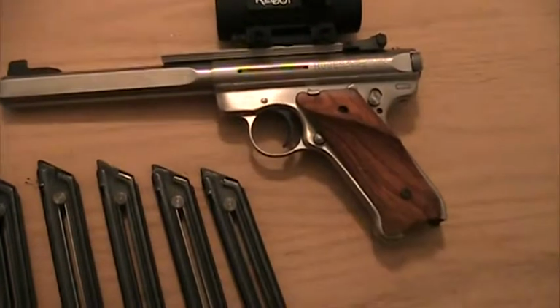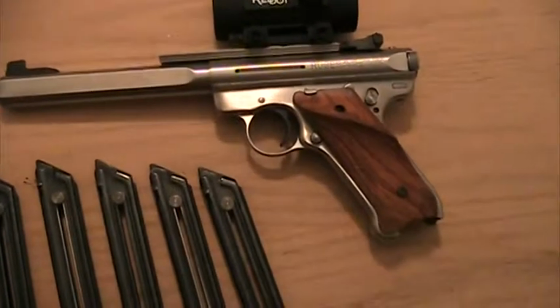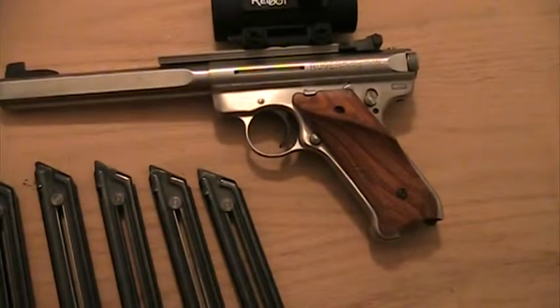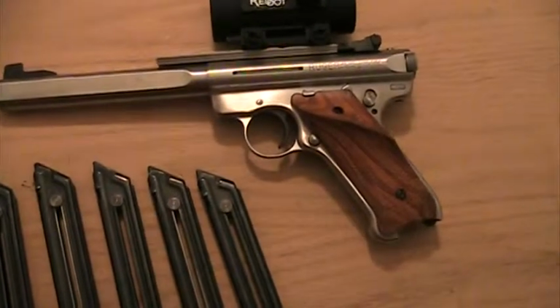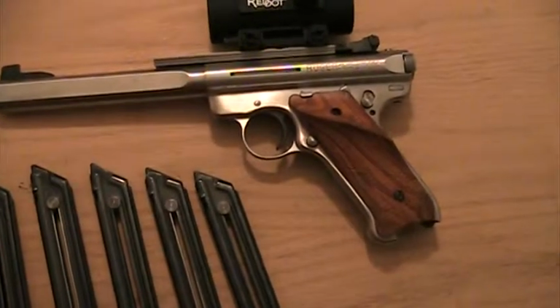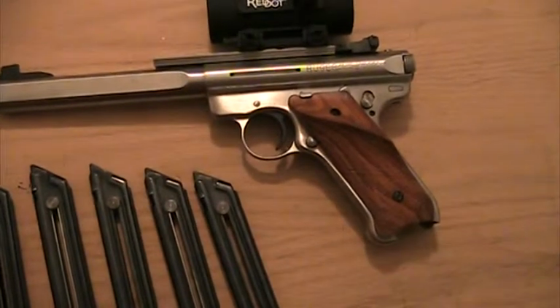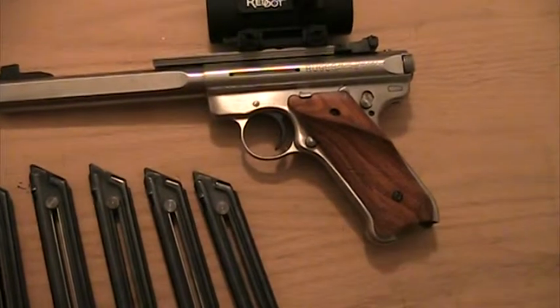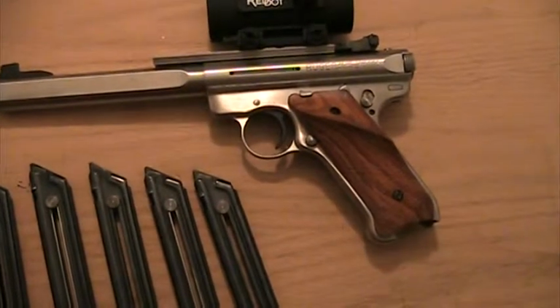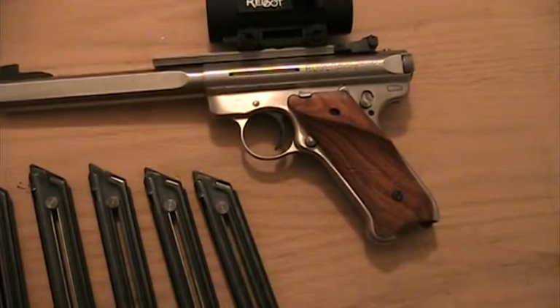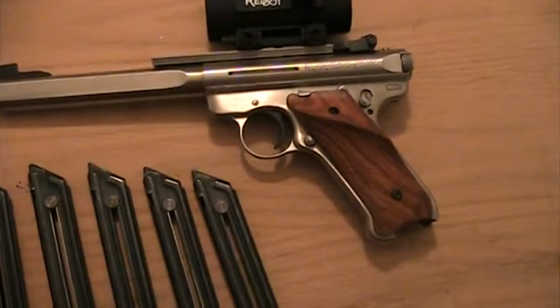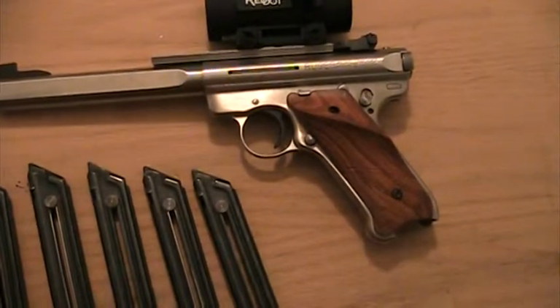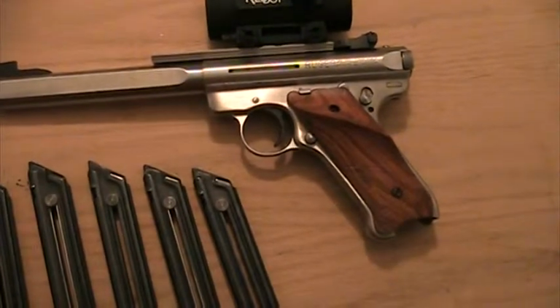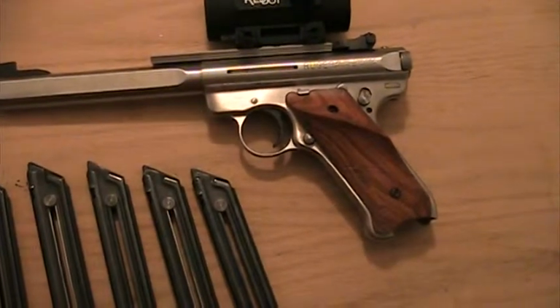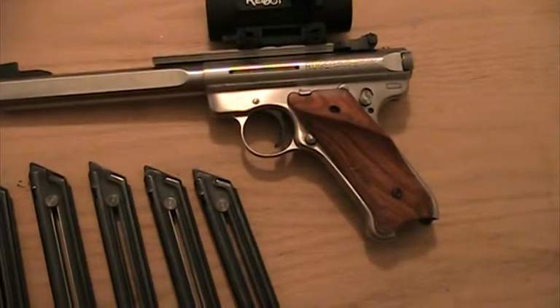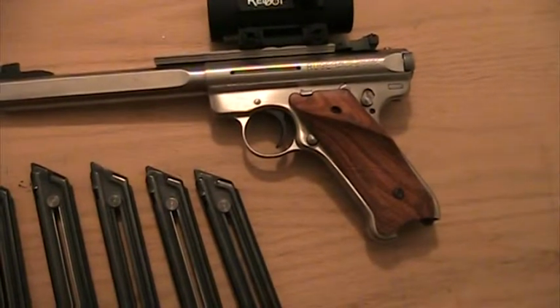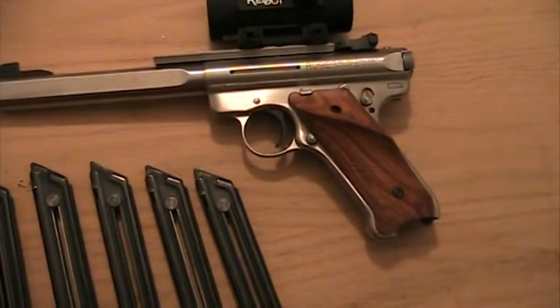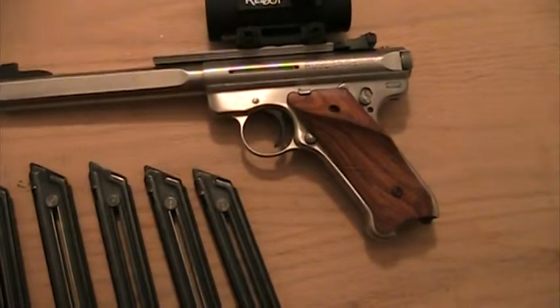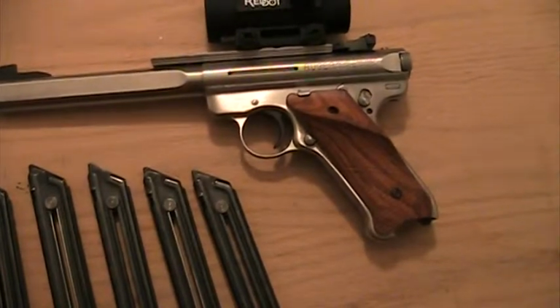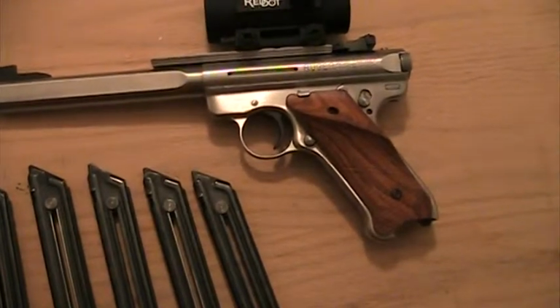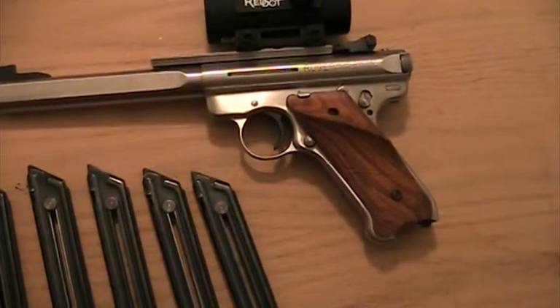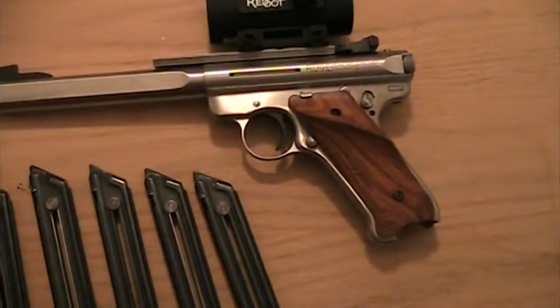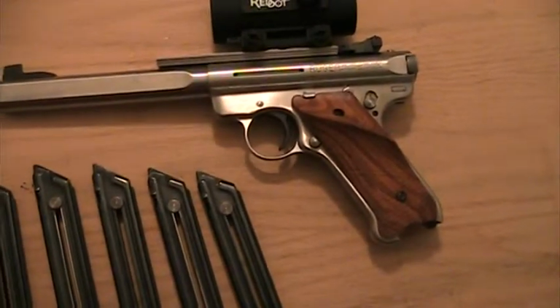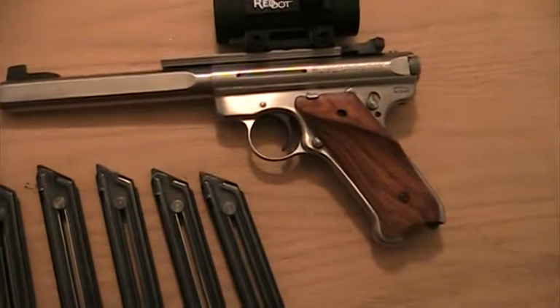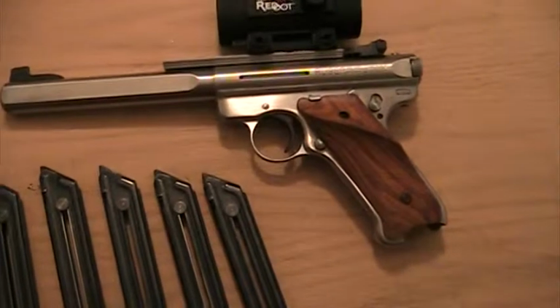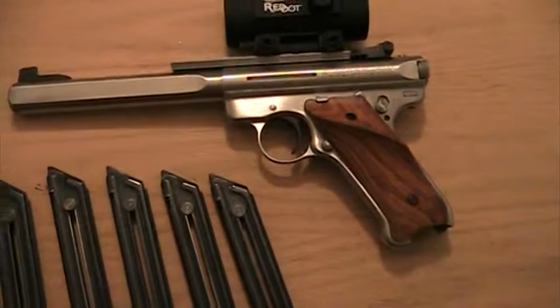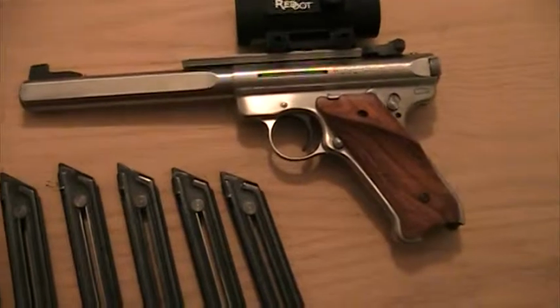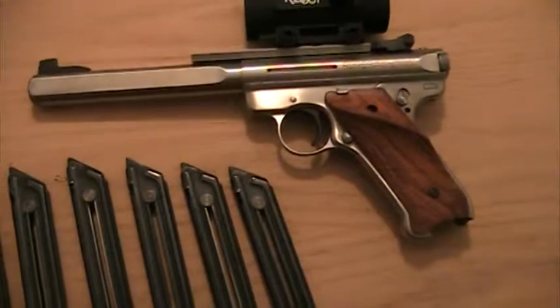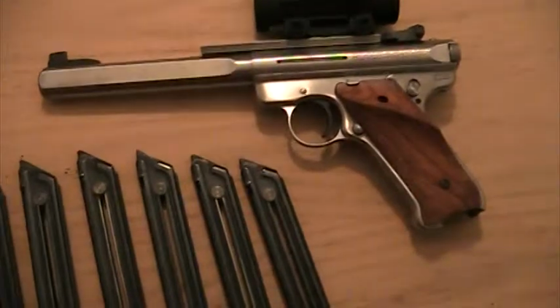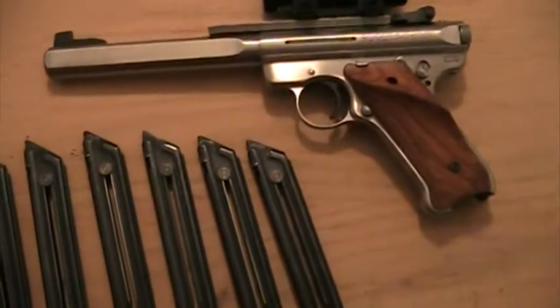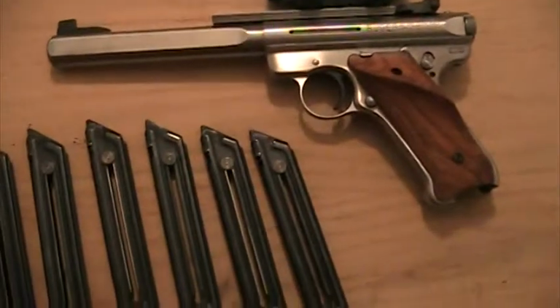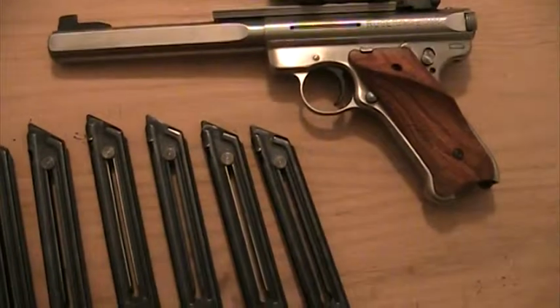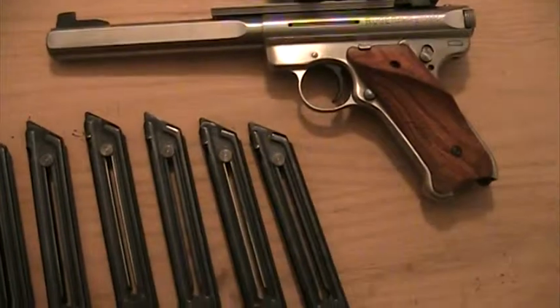It's a nice ergonomic handle with the thumb rest and everything. All stainless steel. It's great.